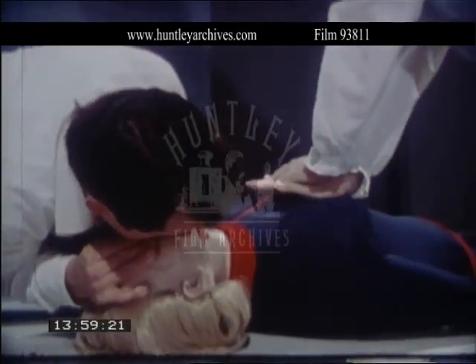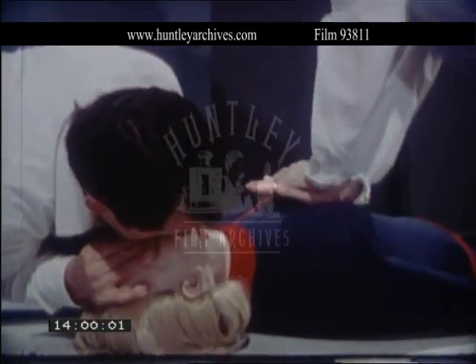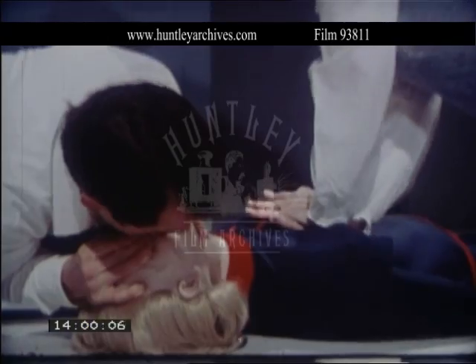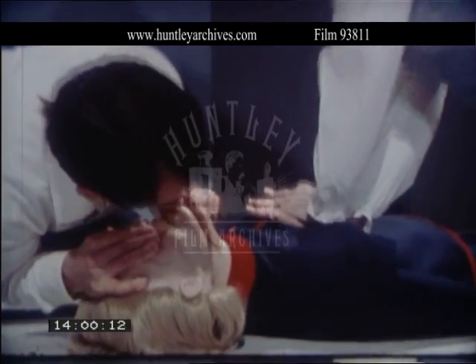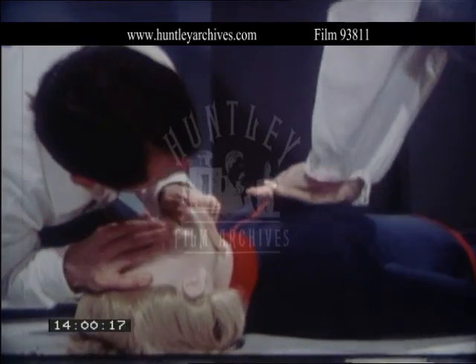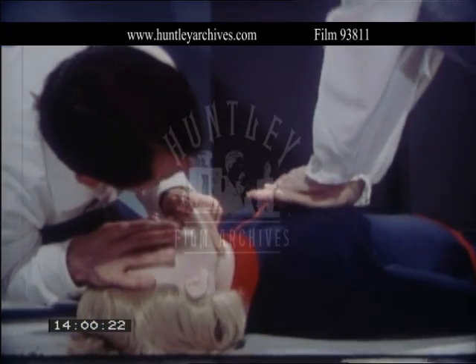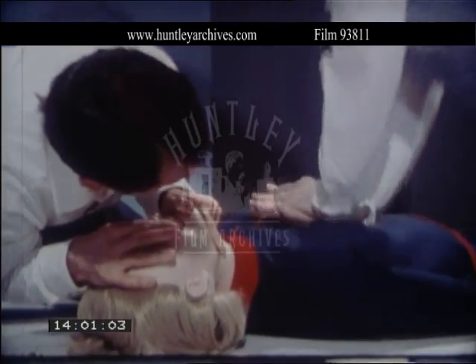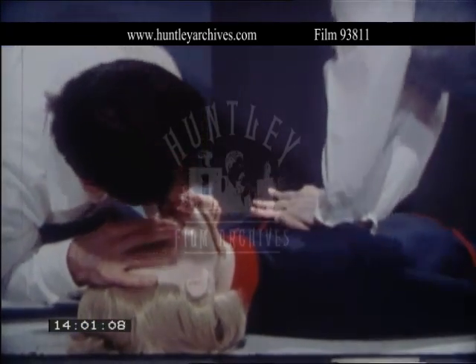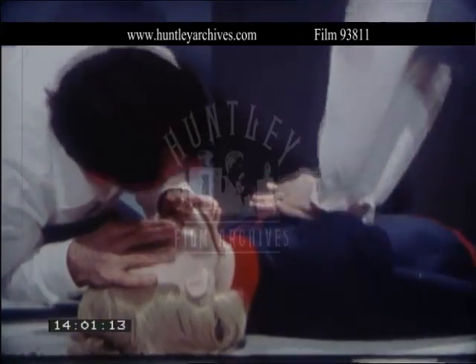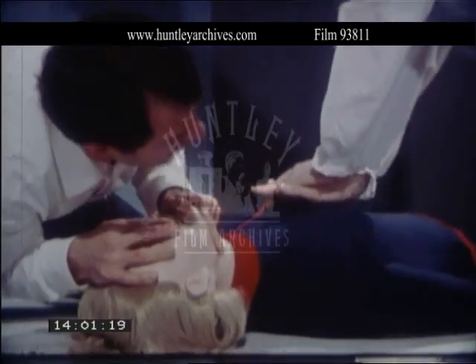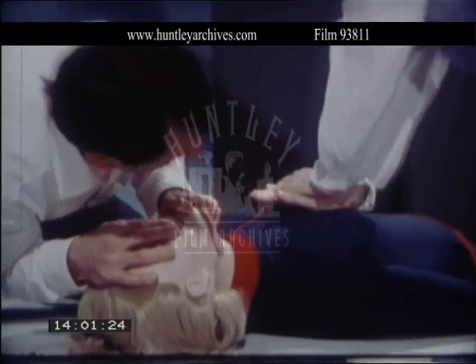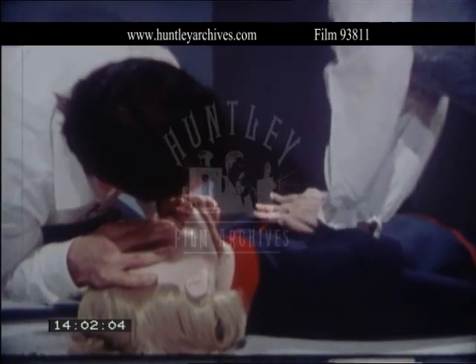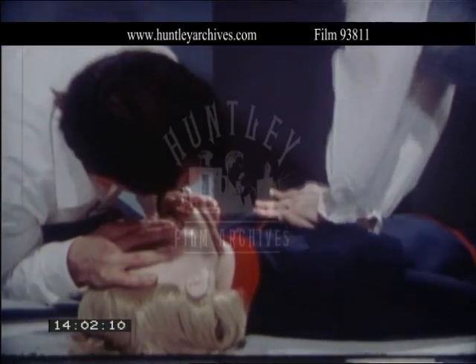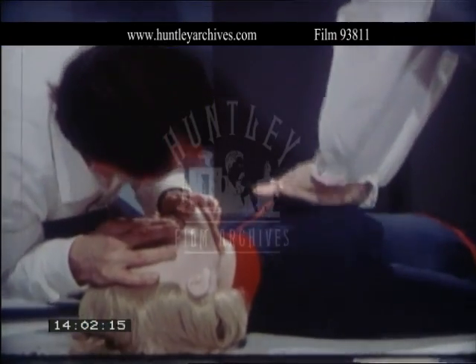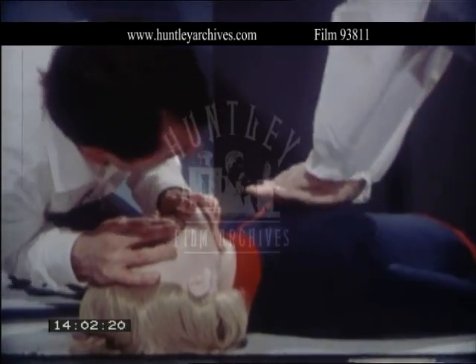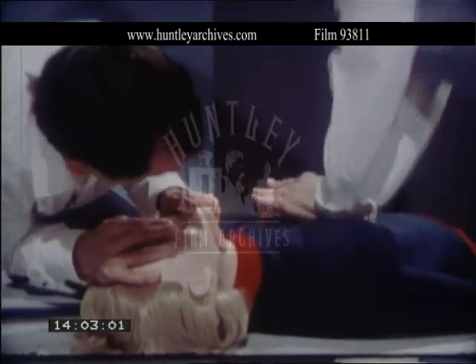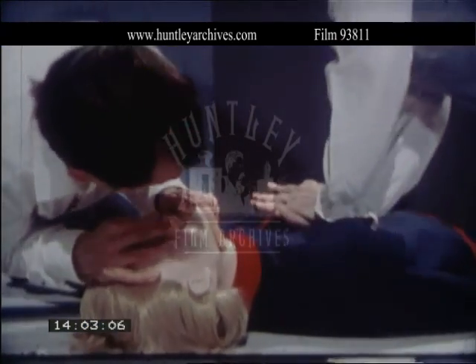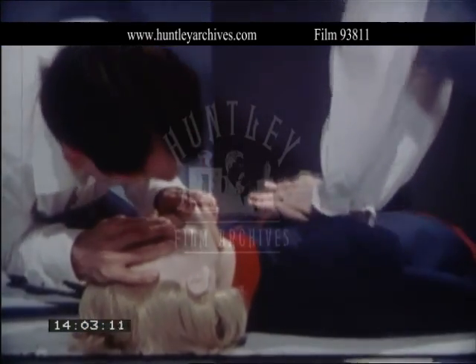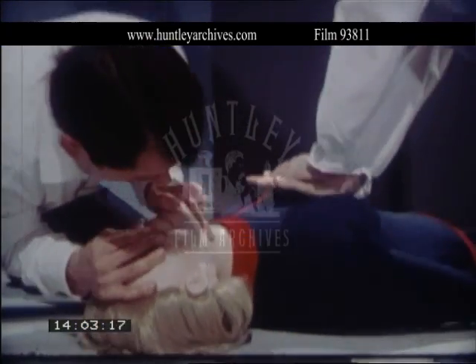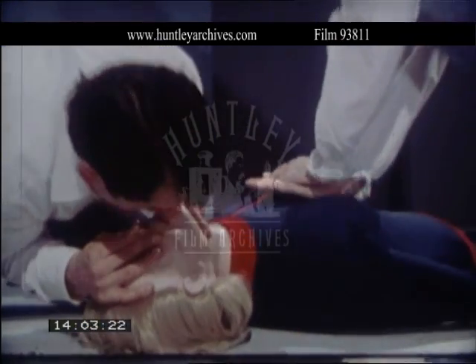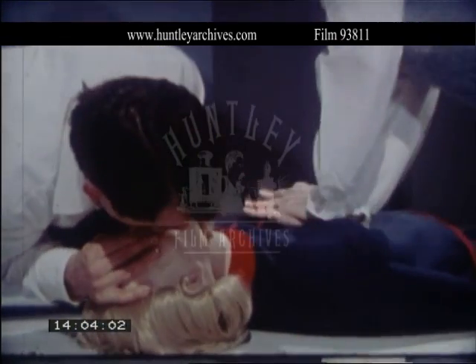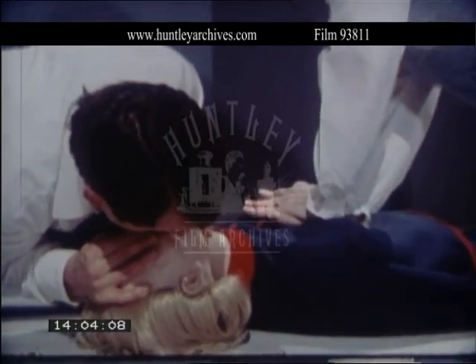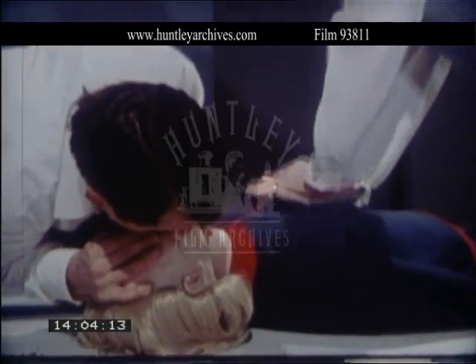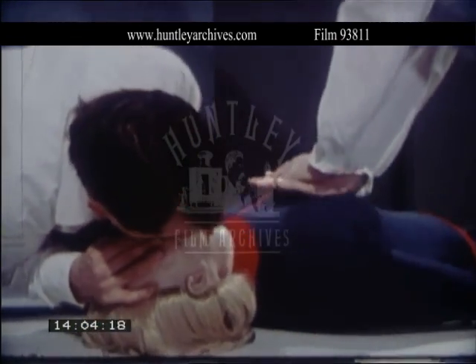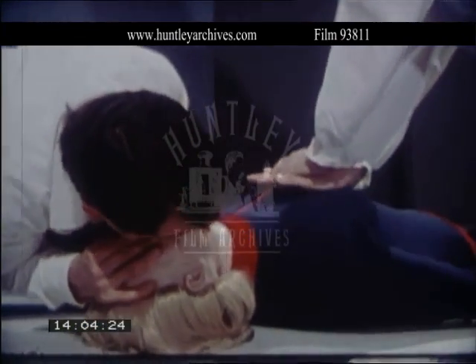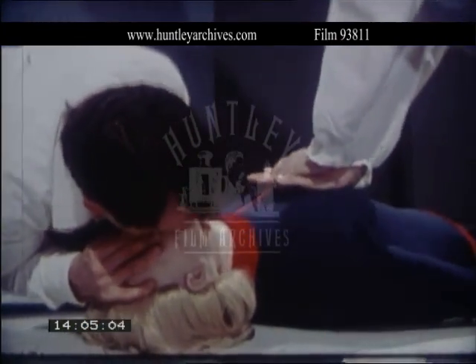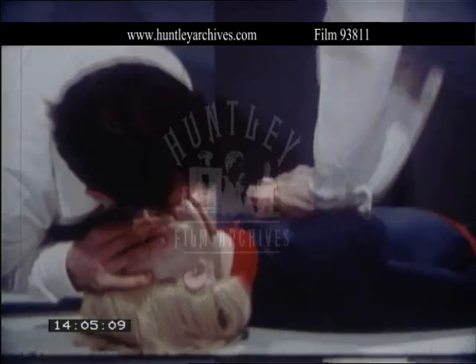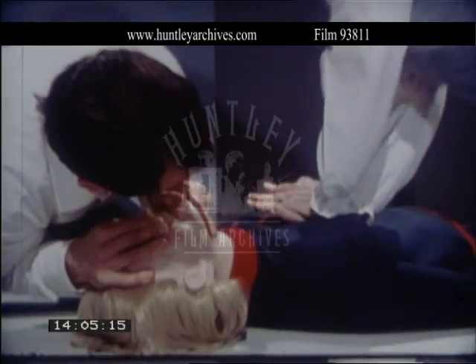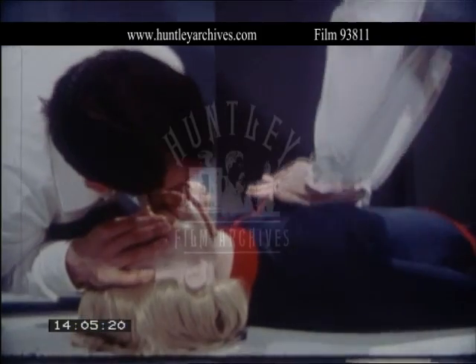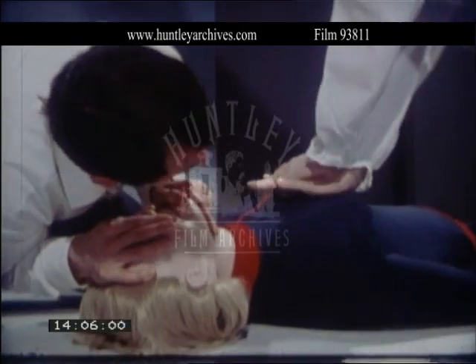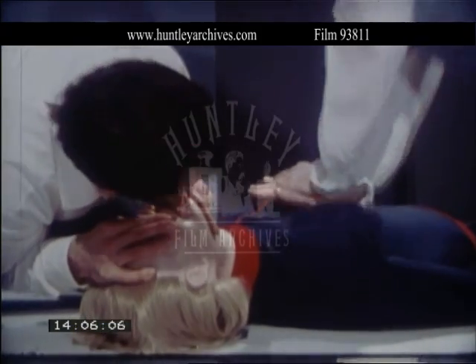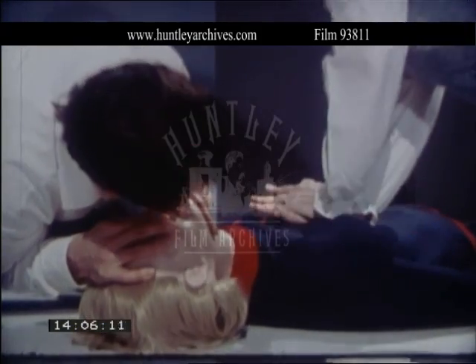You will note that with two people, the single breath is given on the upbeat after the fifth compression.